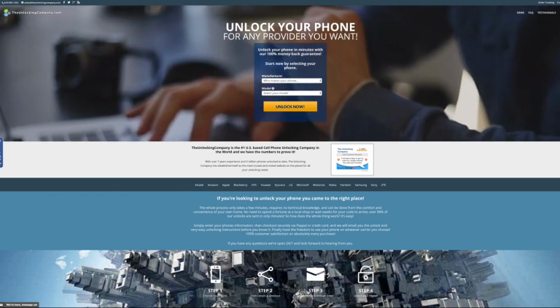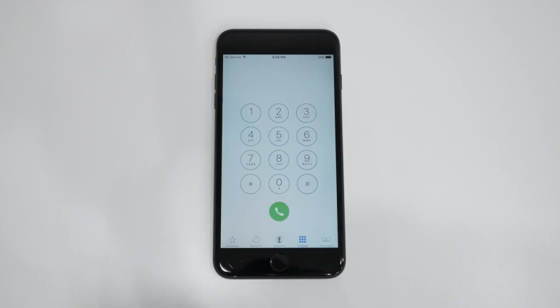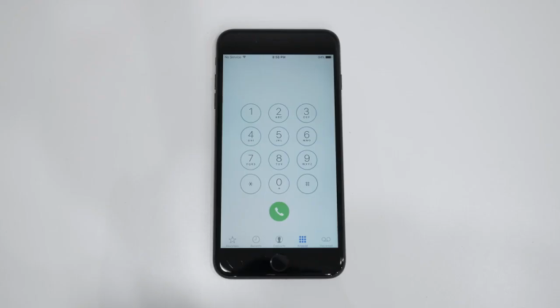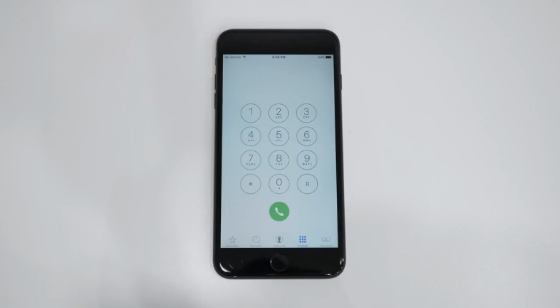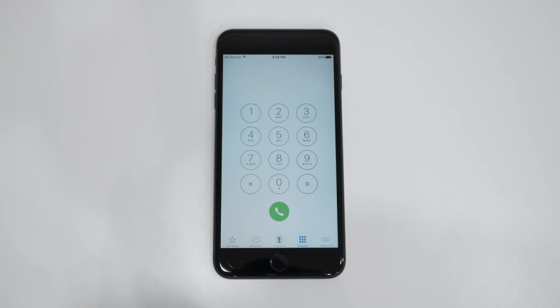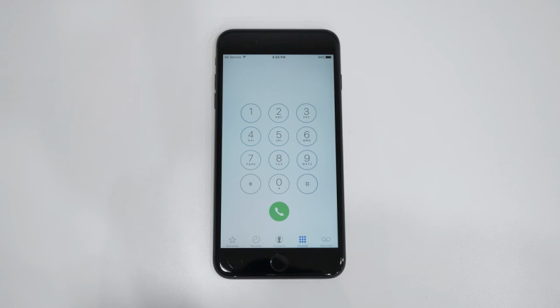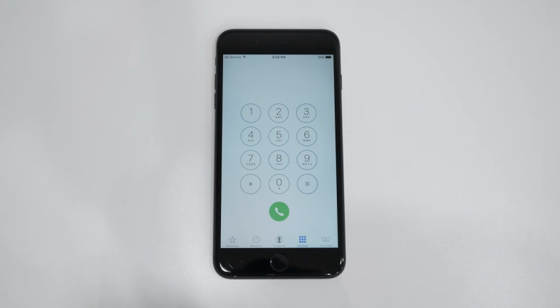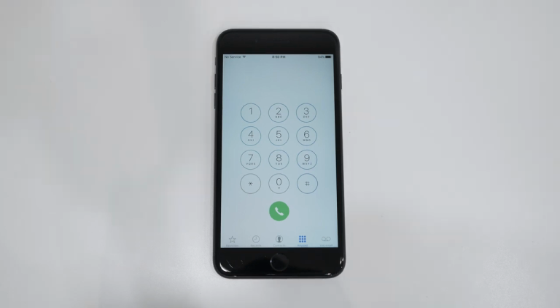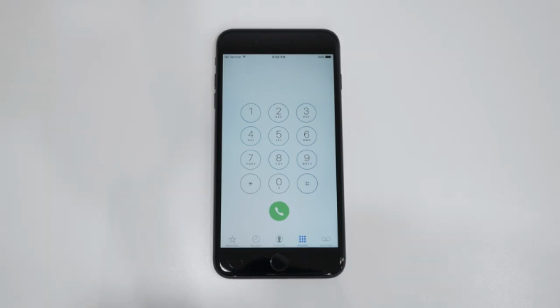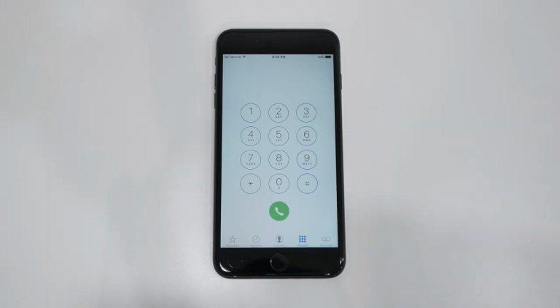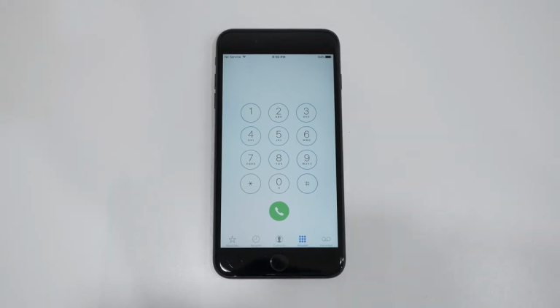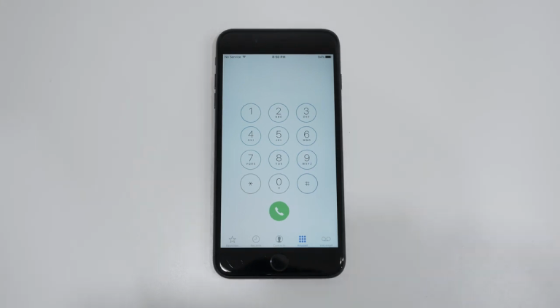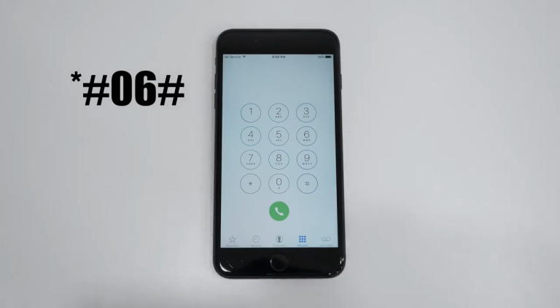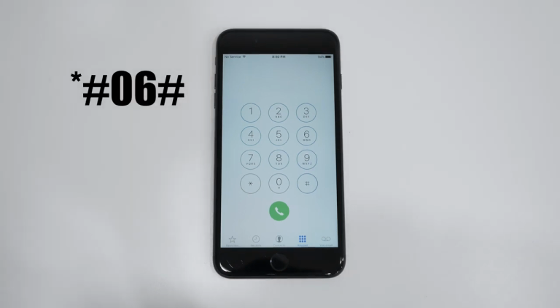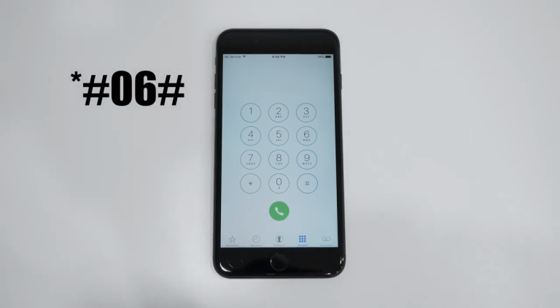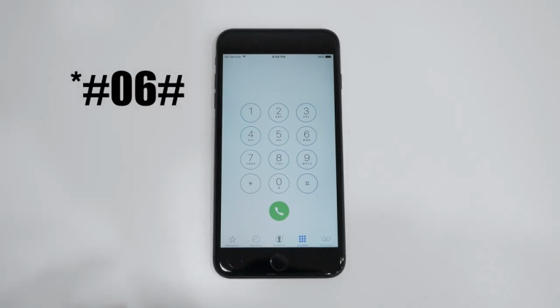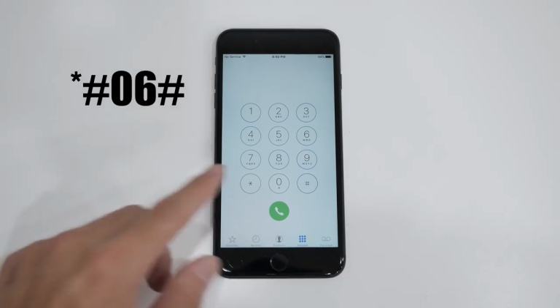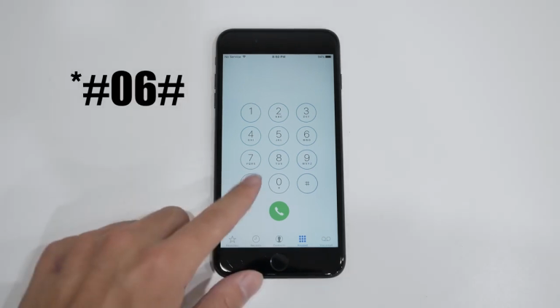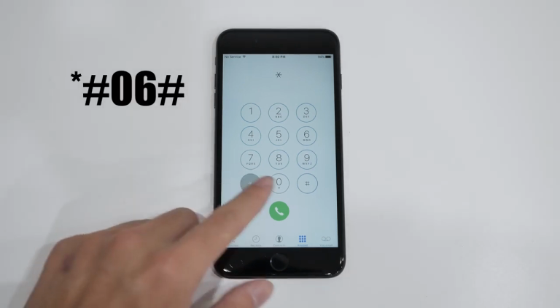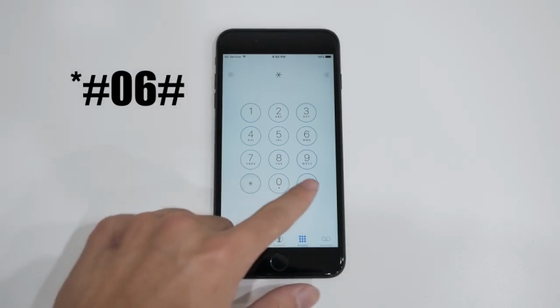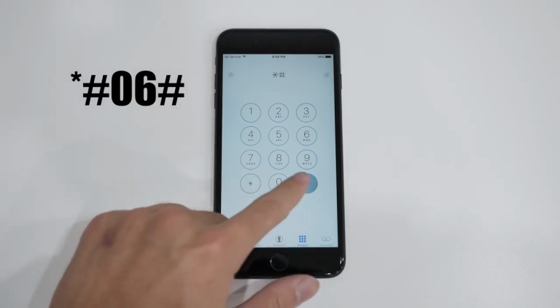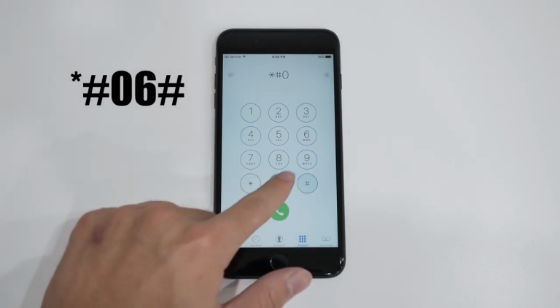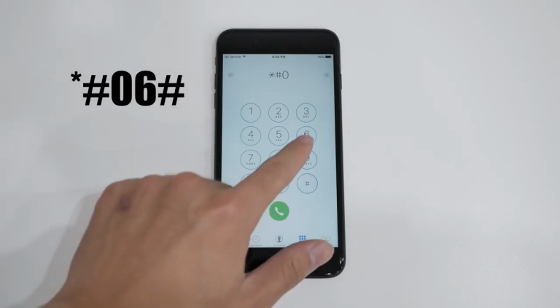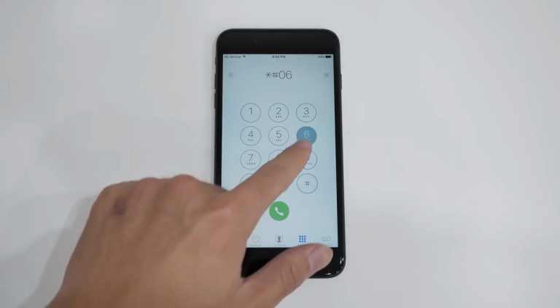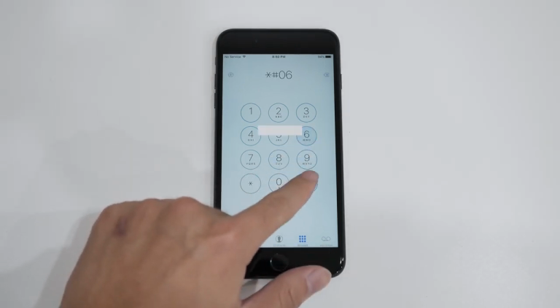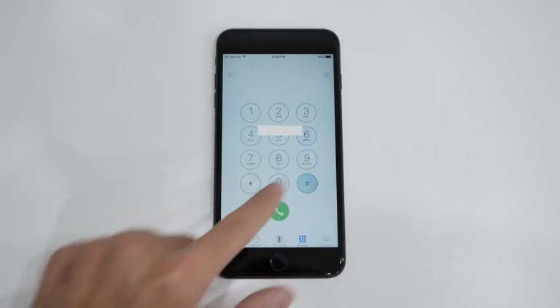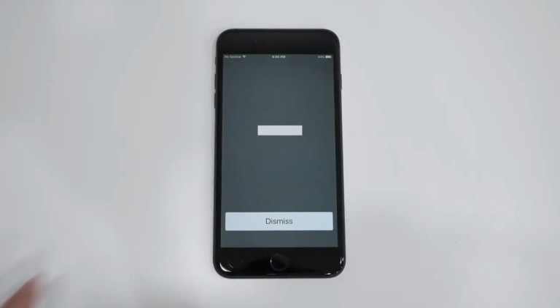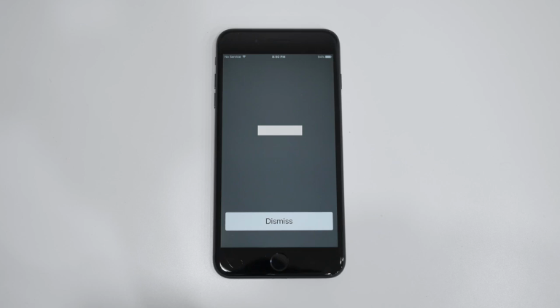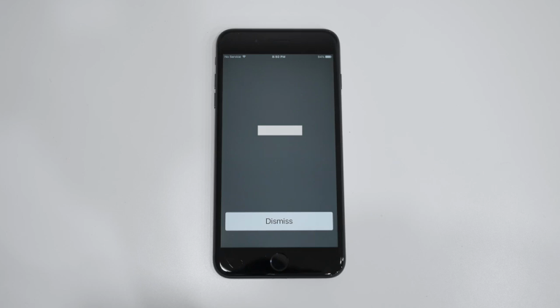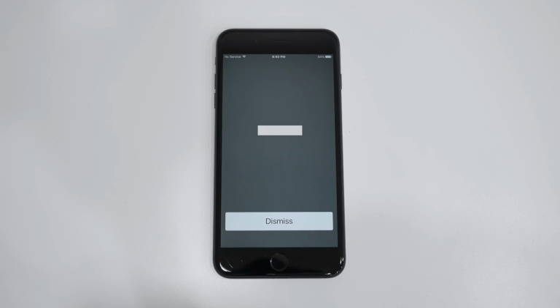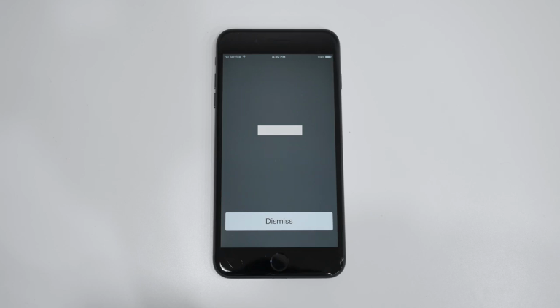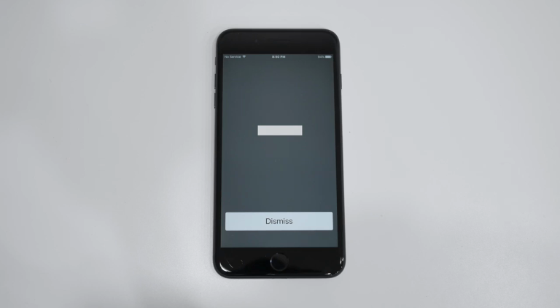The first step is to find the IMEI number of the phone. You can do that by opening up the dial pad and typing in *#06#.